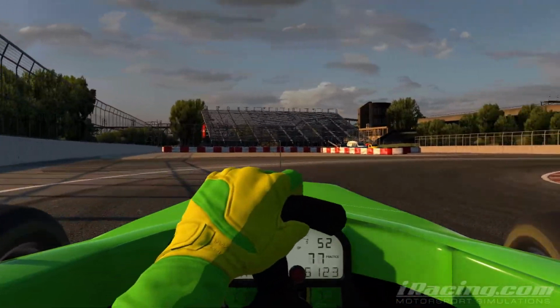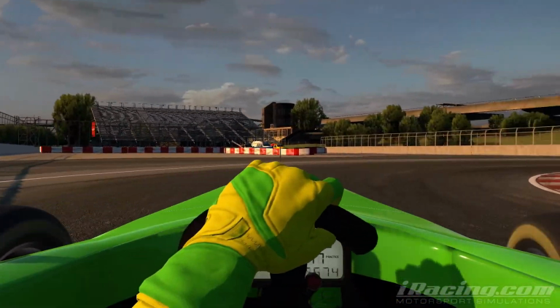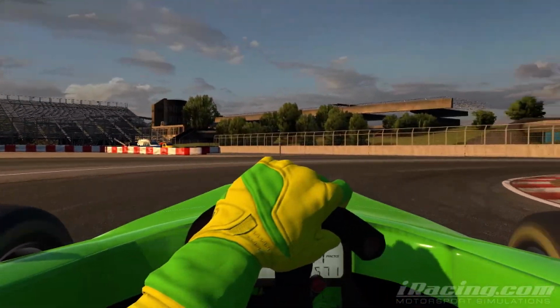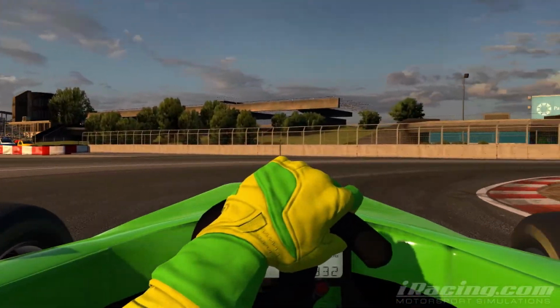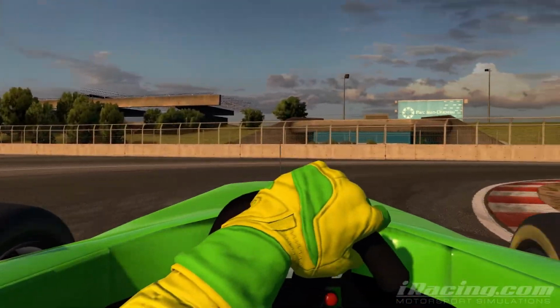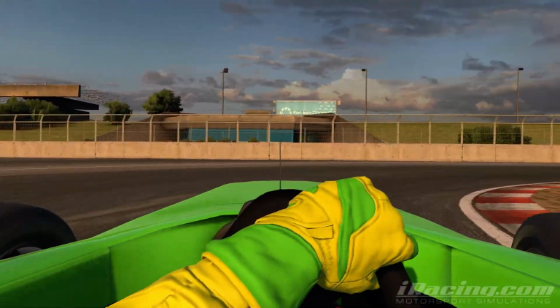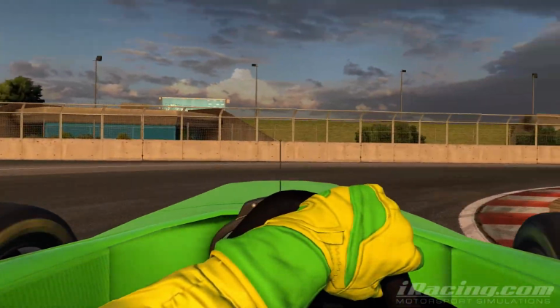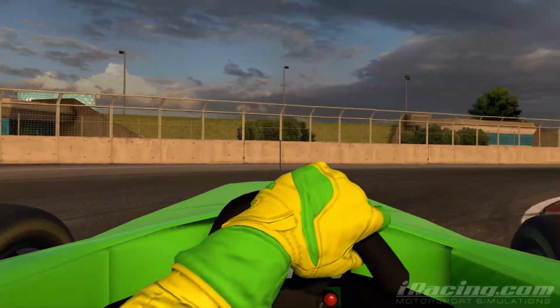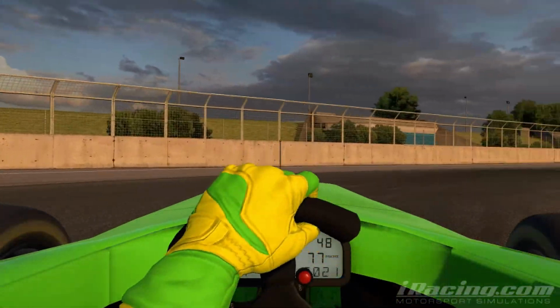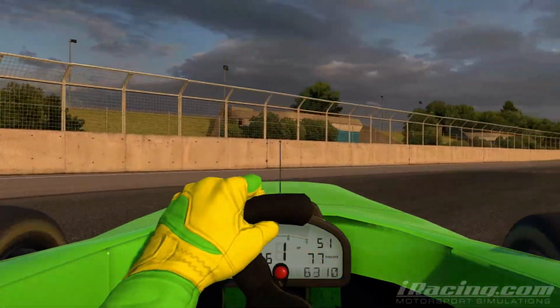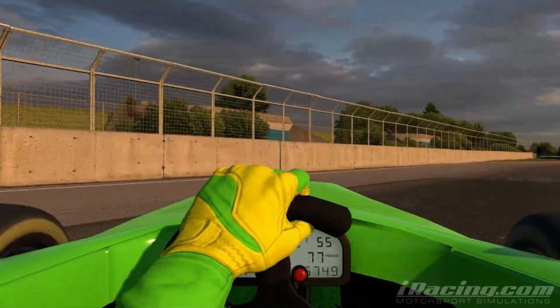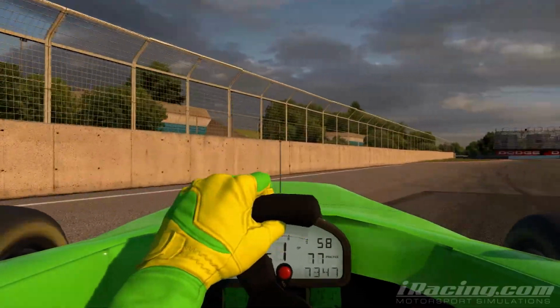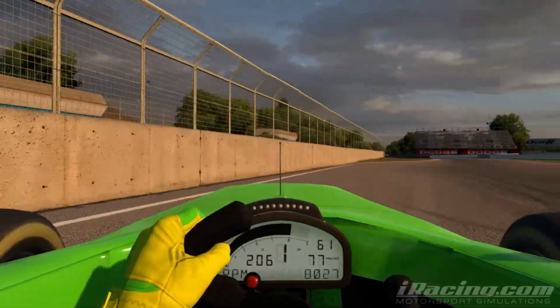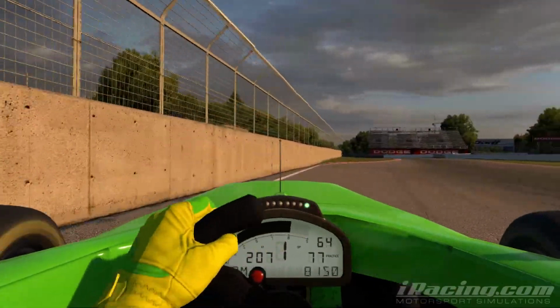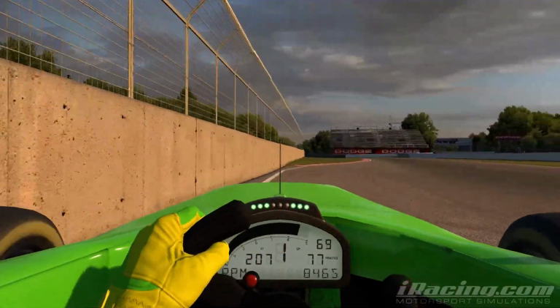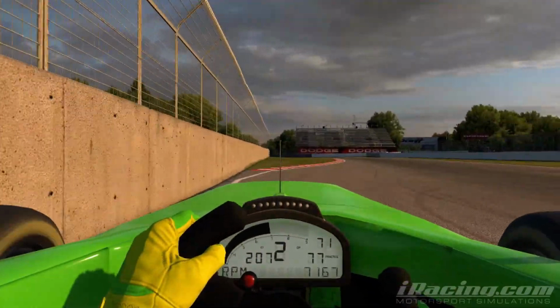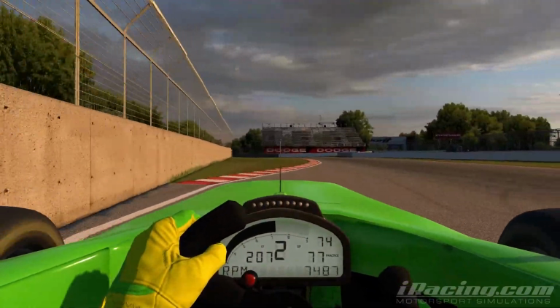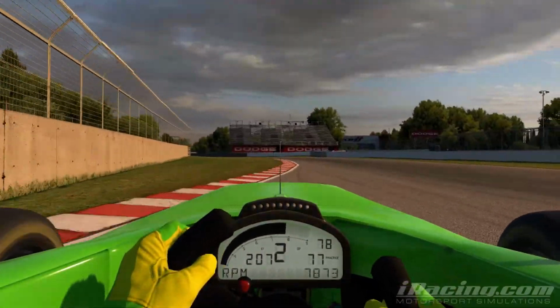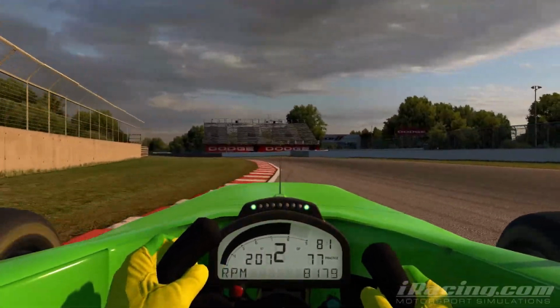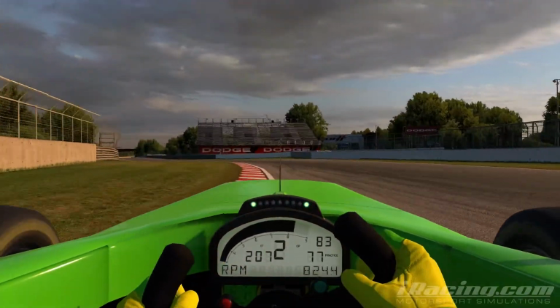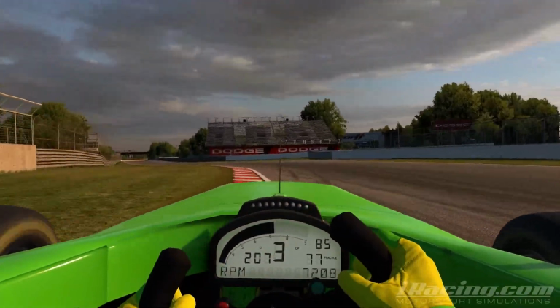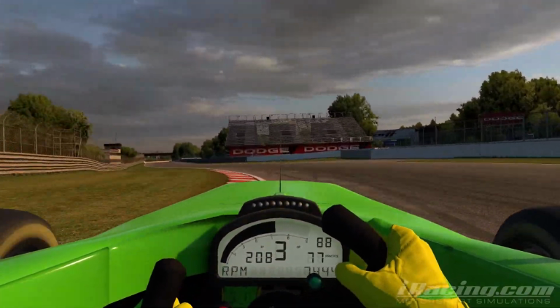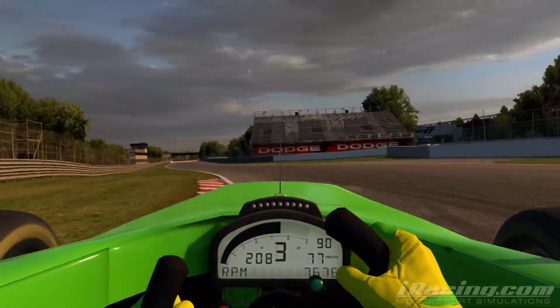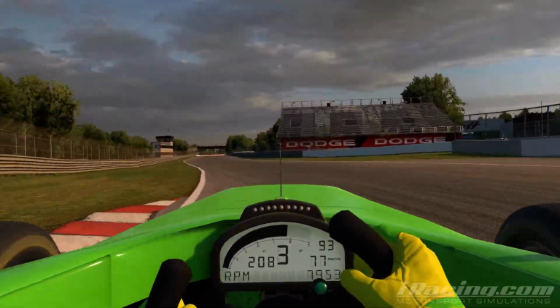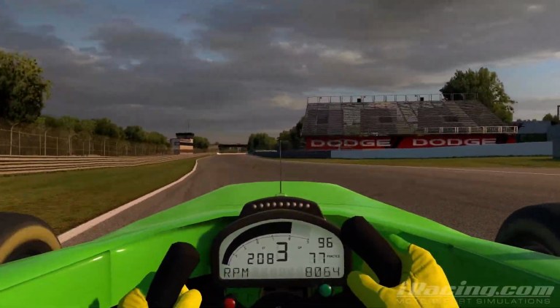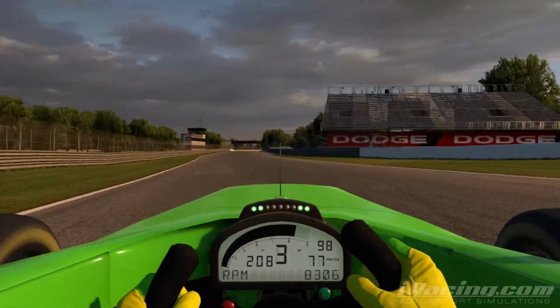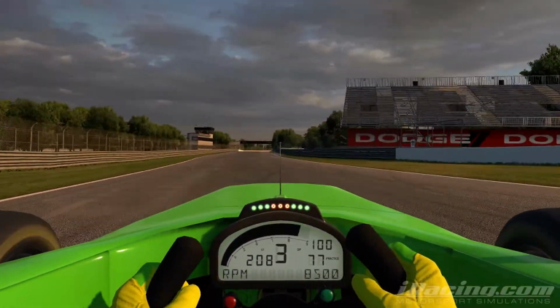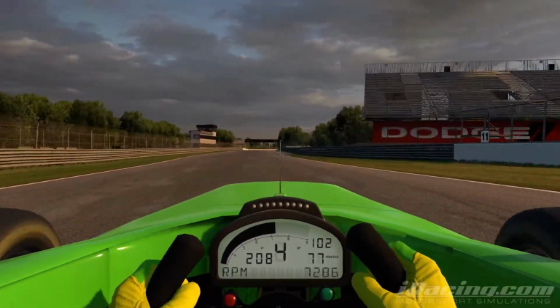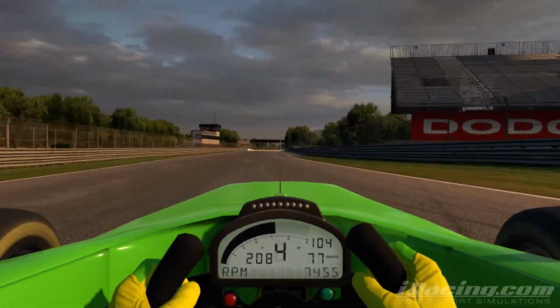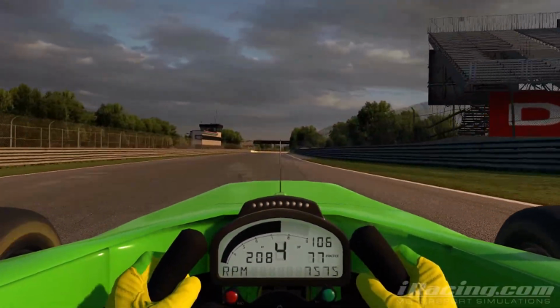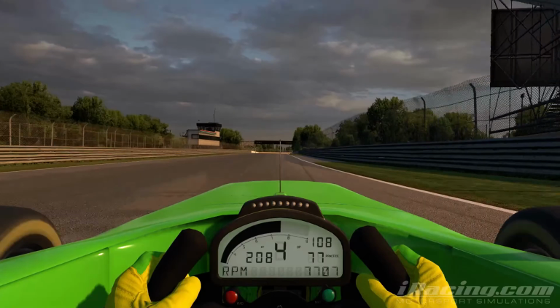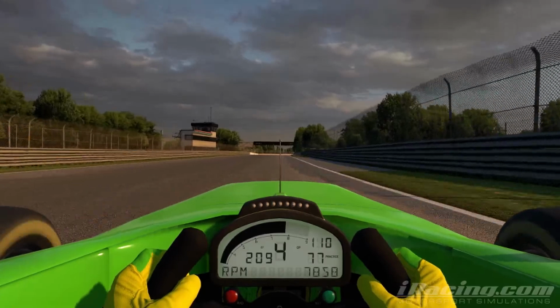I like to get down to 1st and just smoothly exit. You do get a little bit of wheel spin but that's fine.